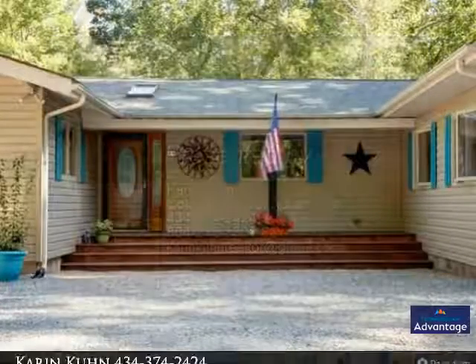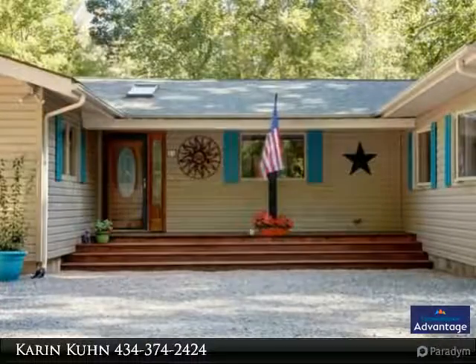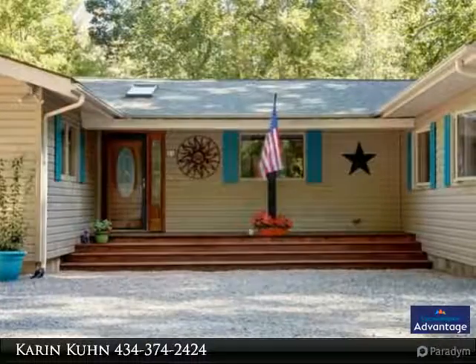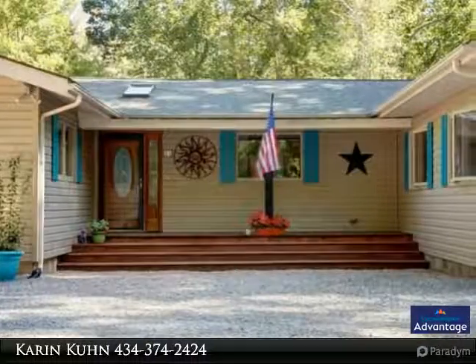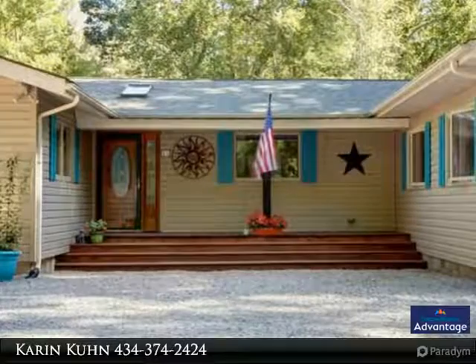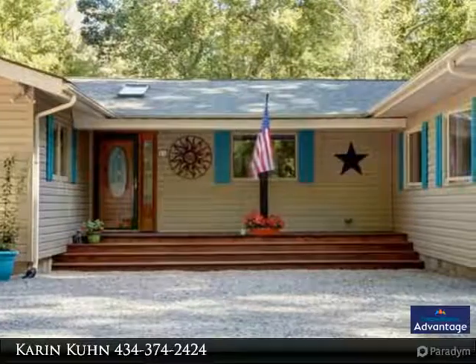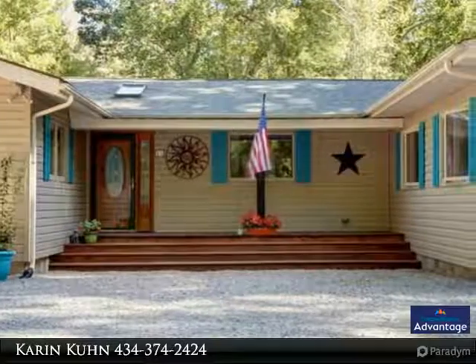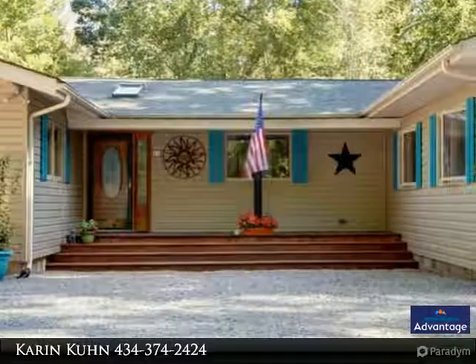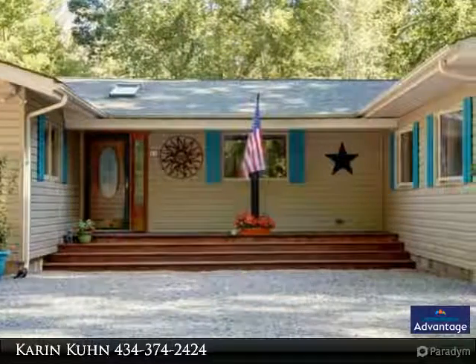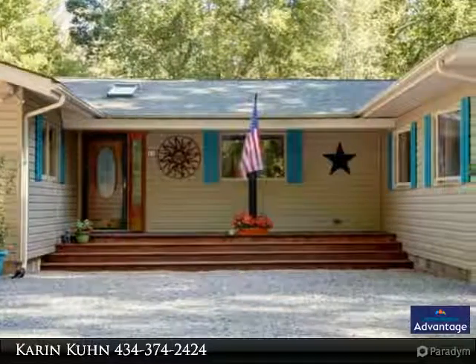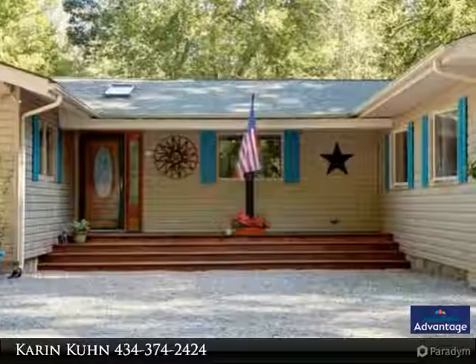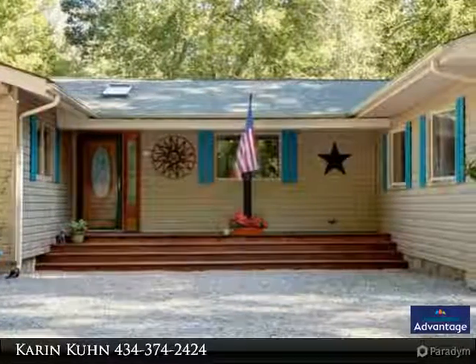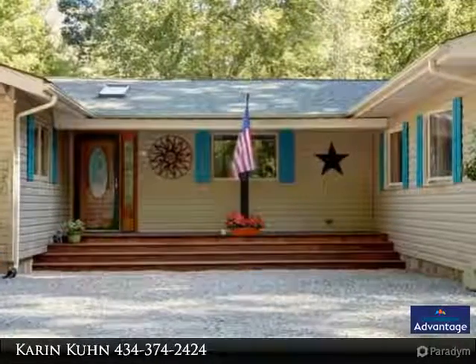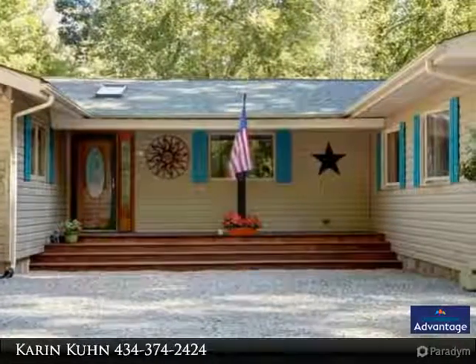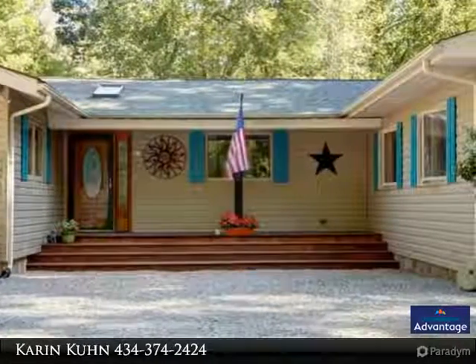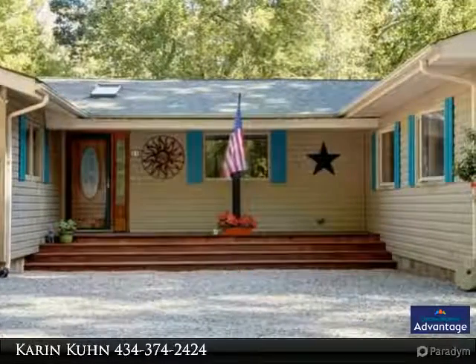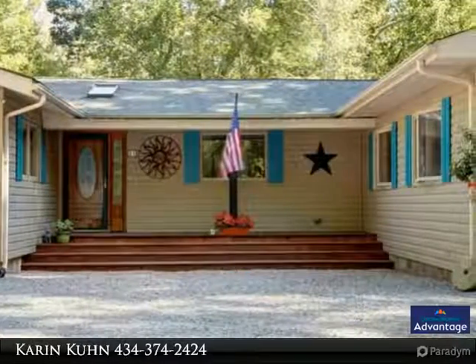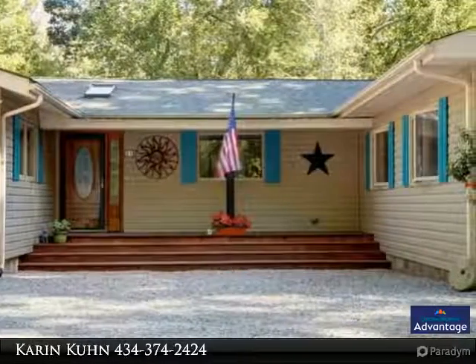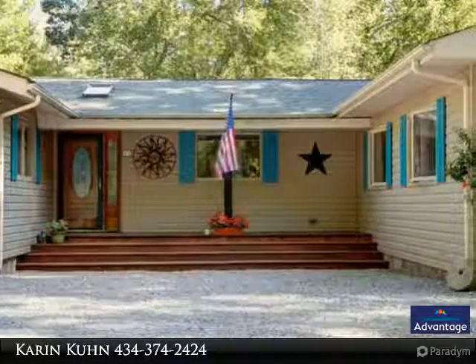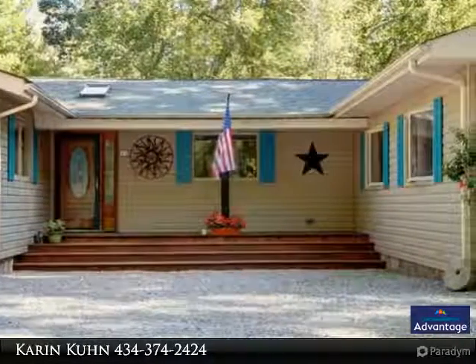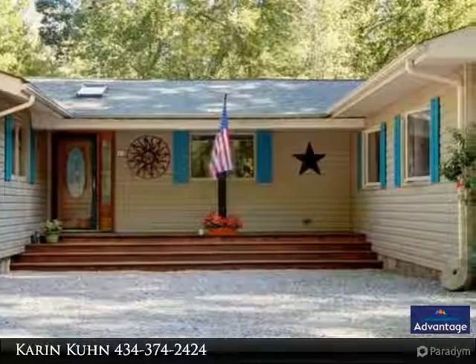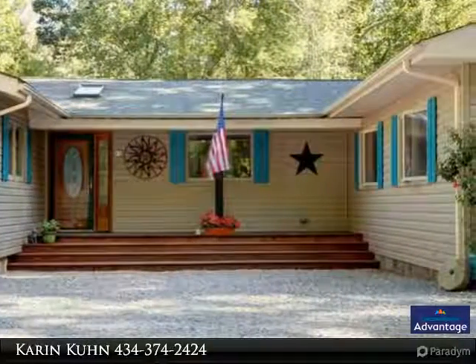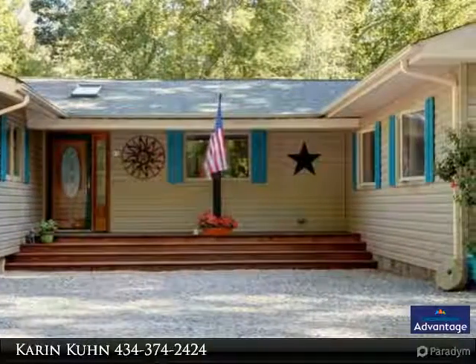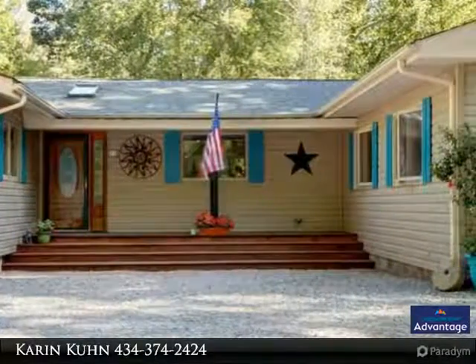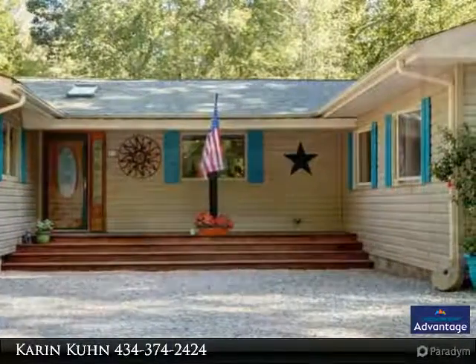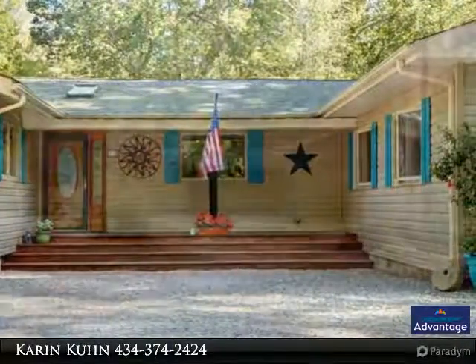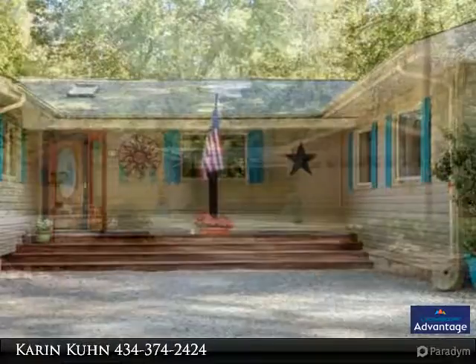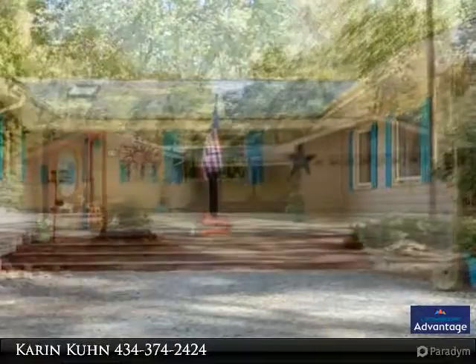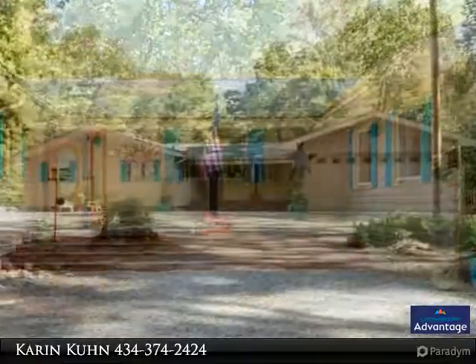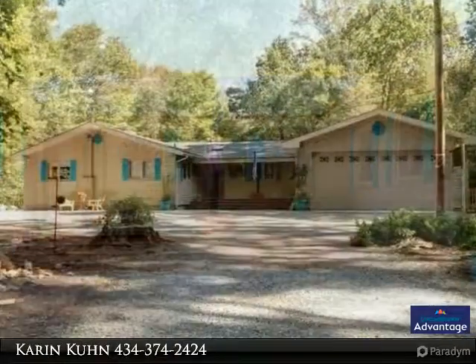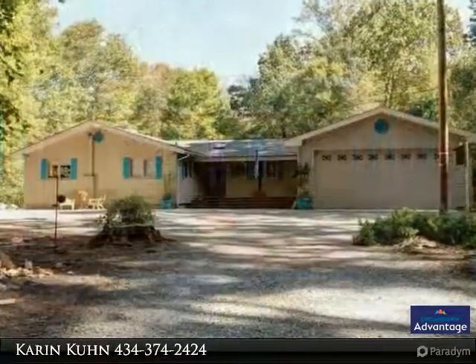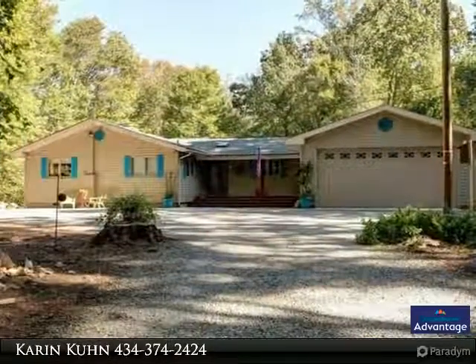3 bedroom, 3 bath updated home — don't redo the home you buy when this is ready for you to start enjoying the lake lifestyle now.